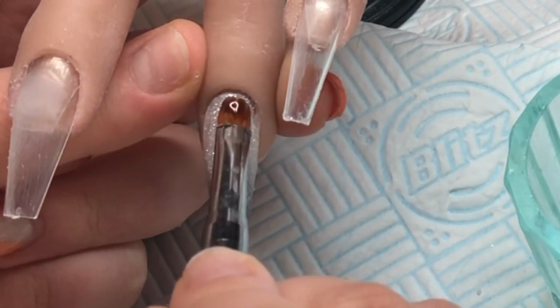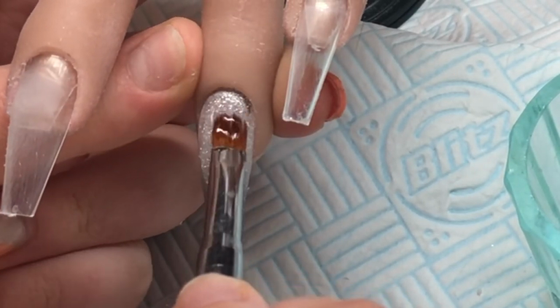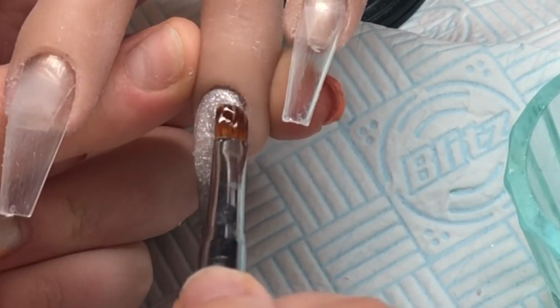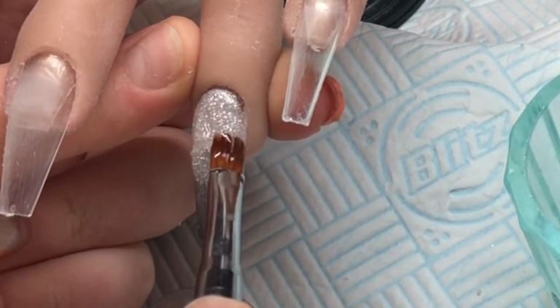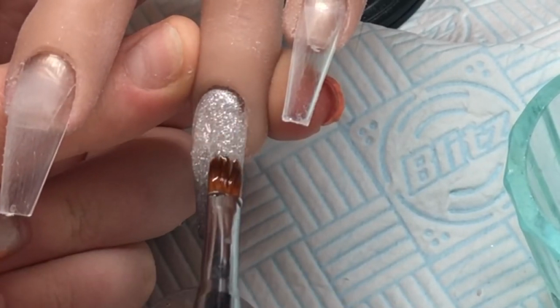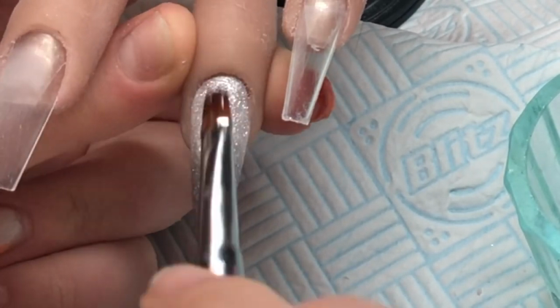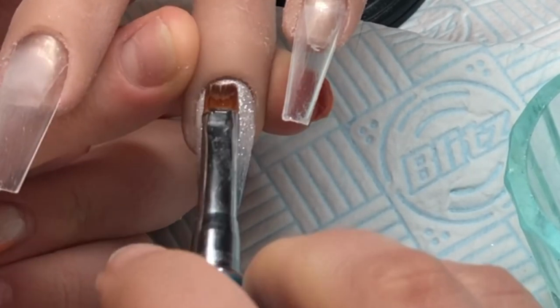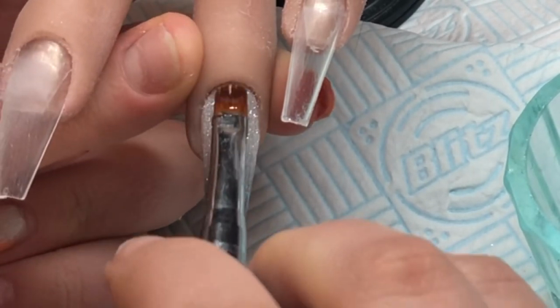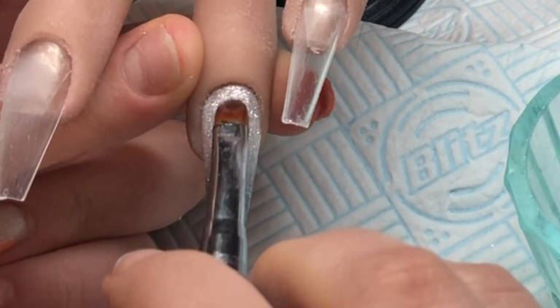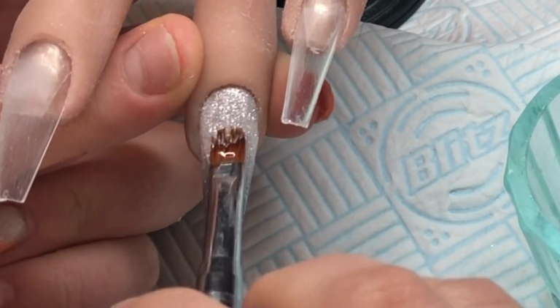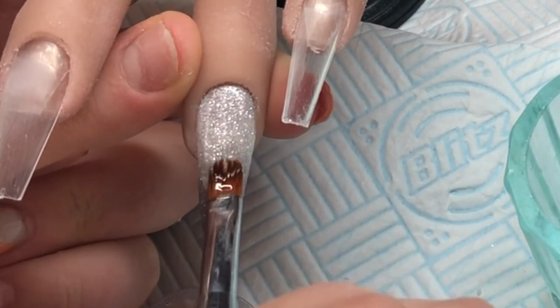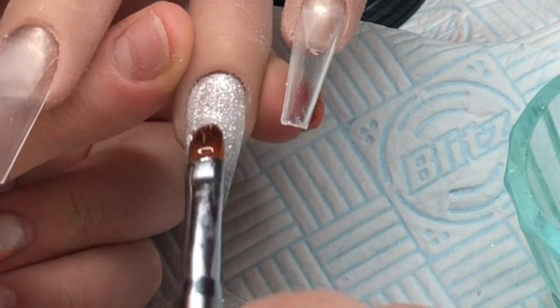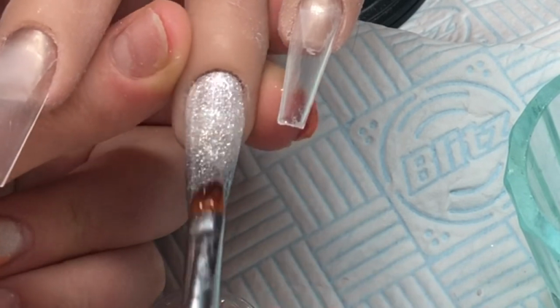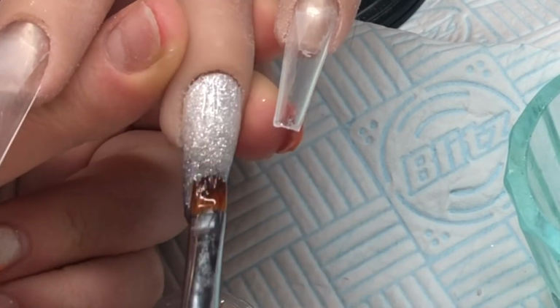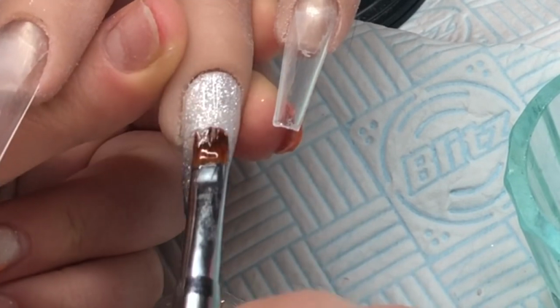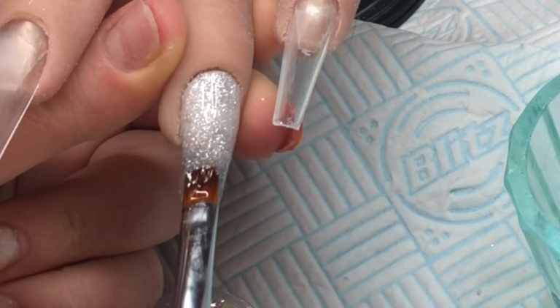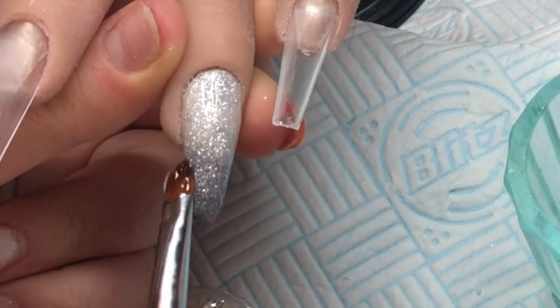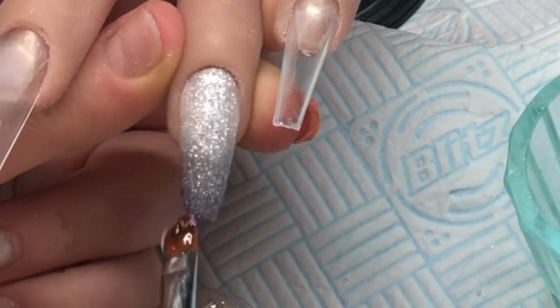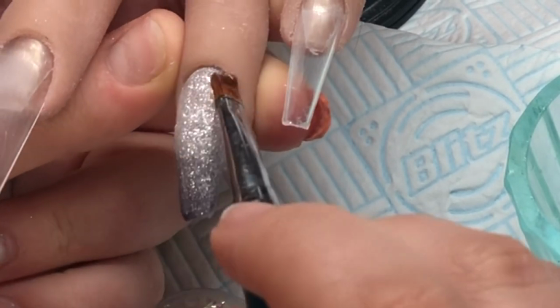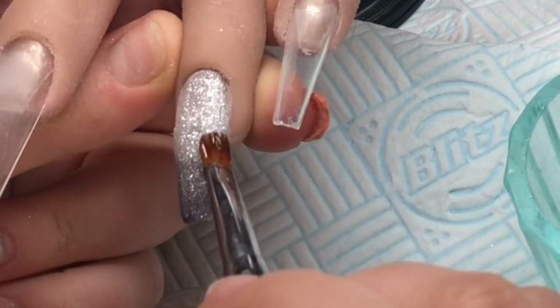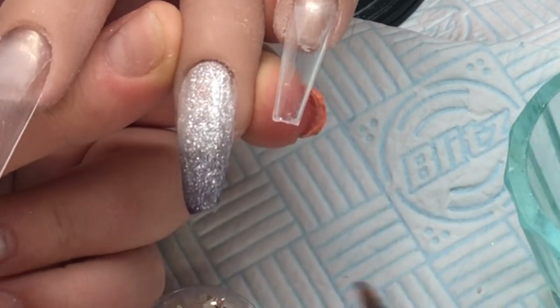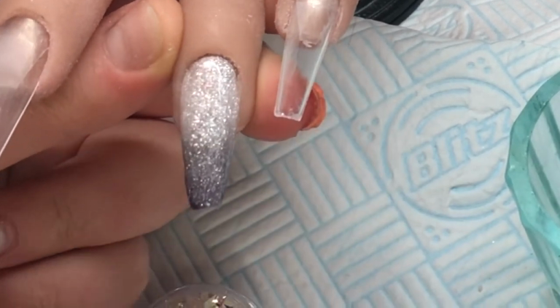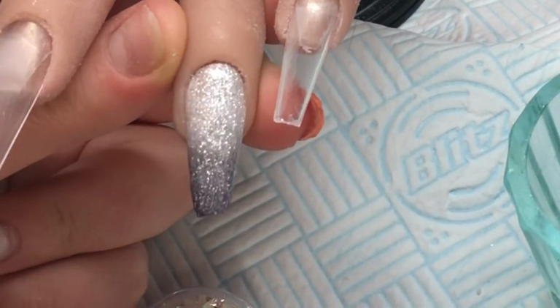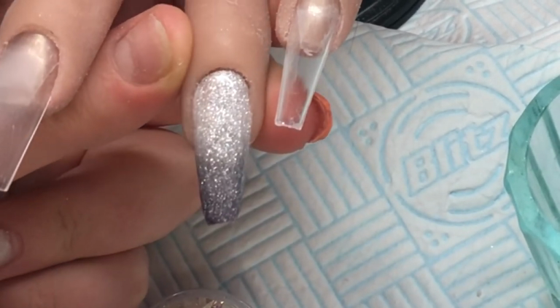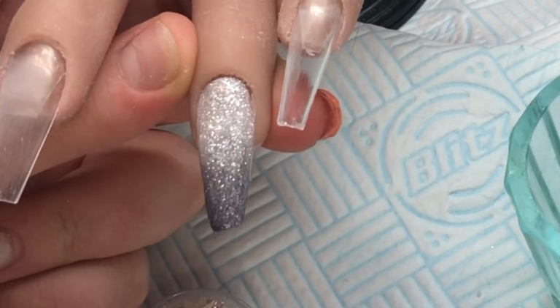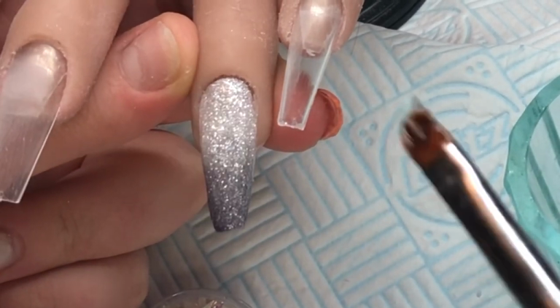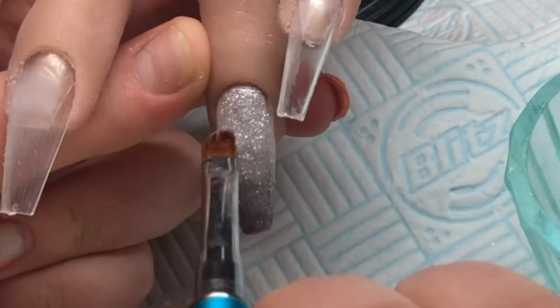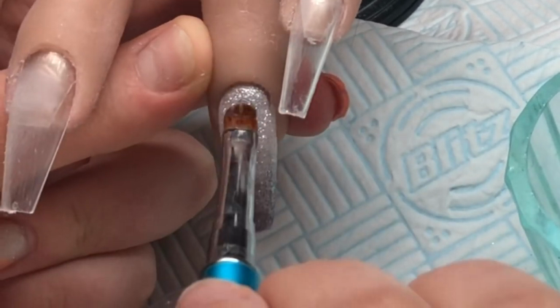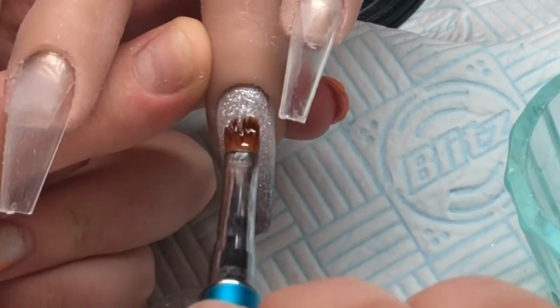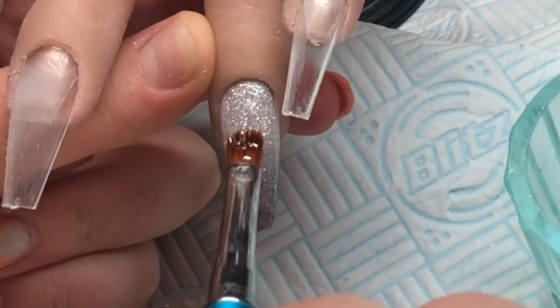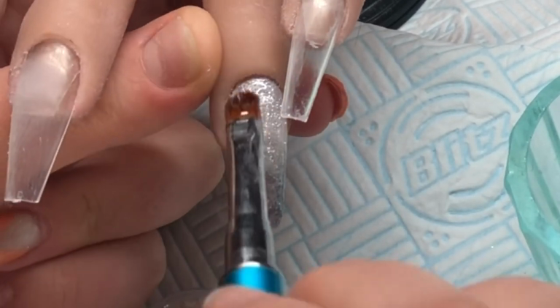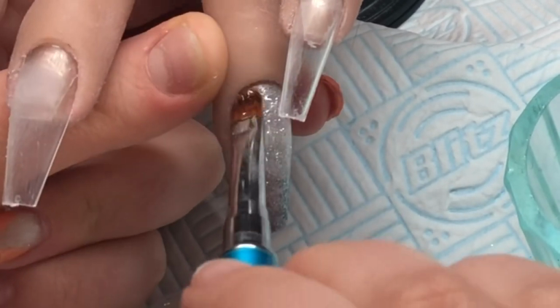The first thing I'm doing is applying a thin layer of the hard gel onto the nail as if it were a top coat.